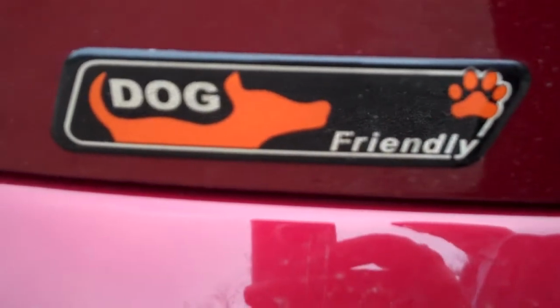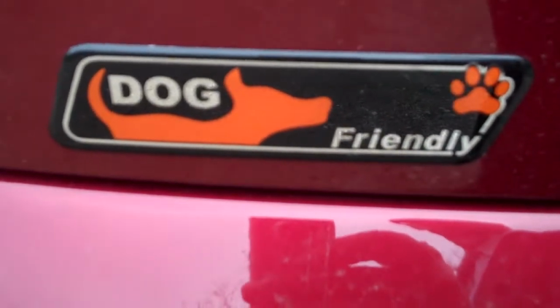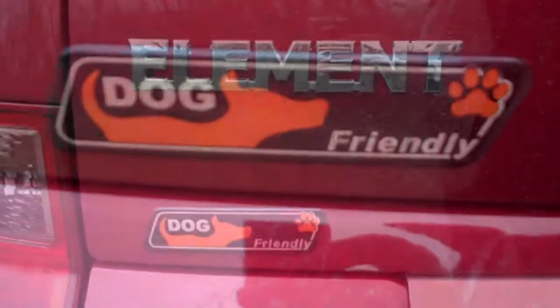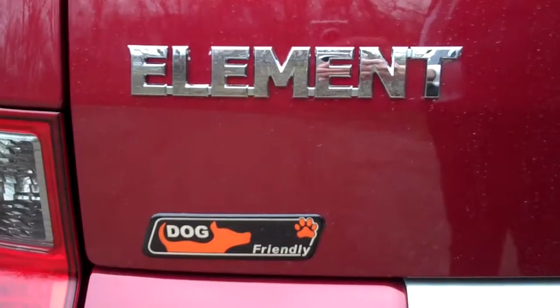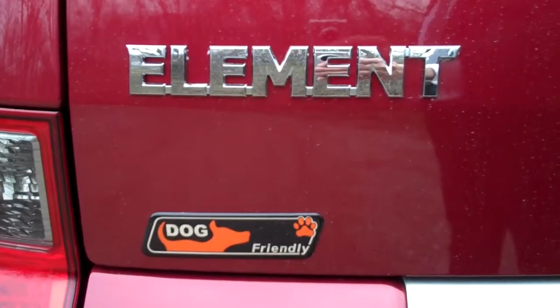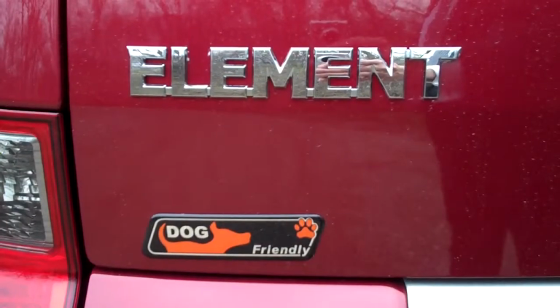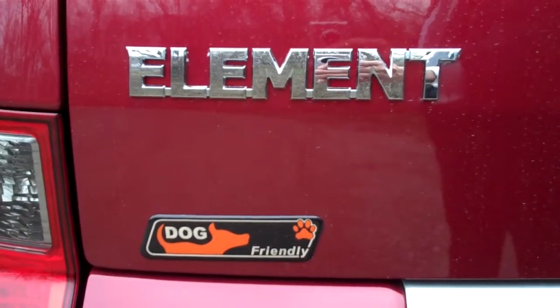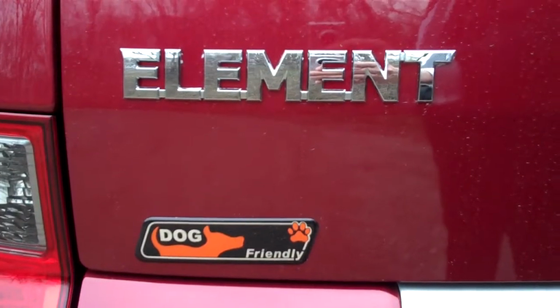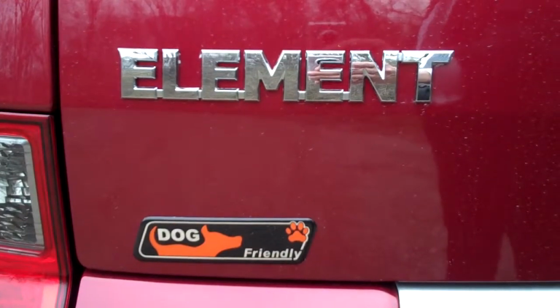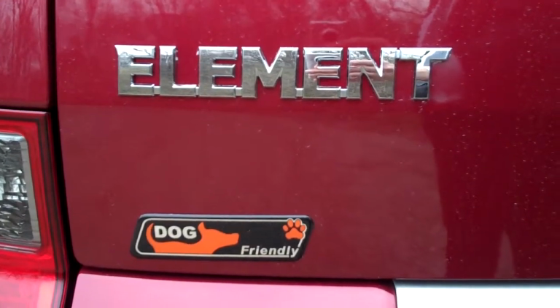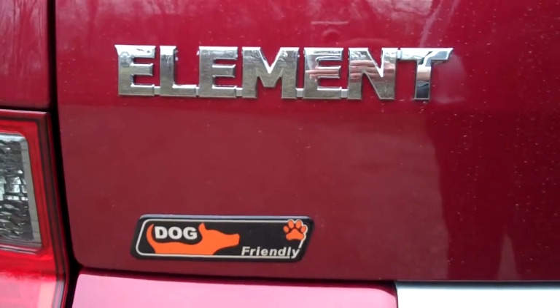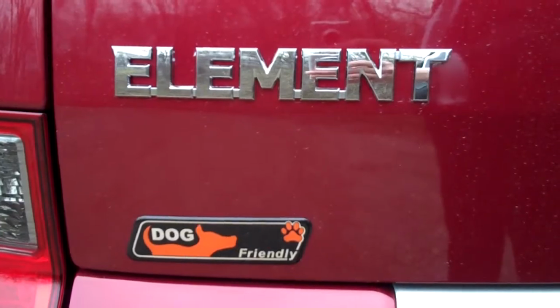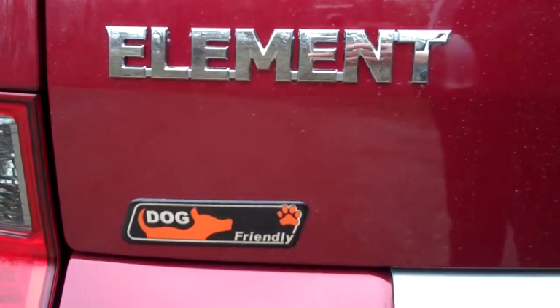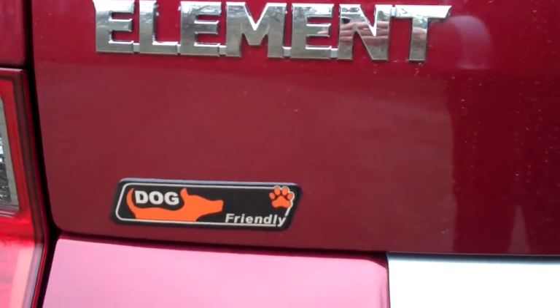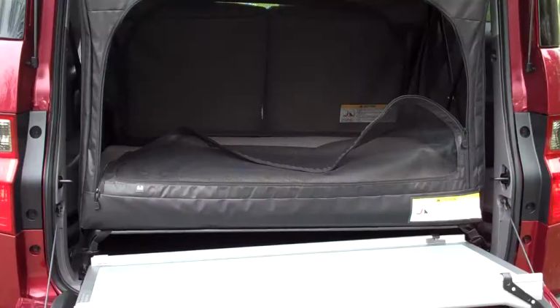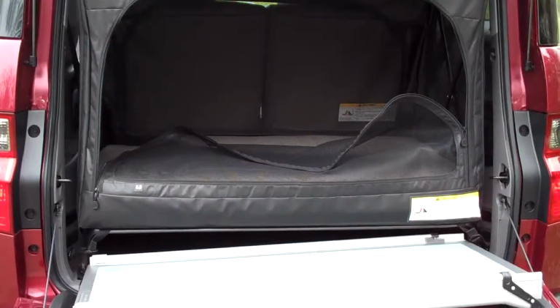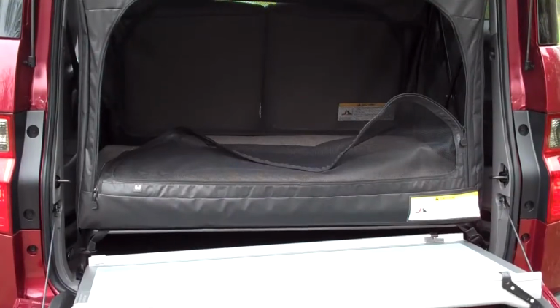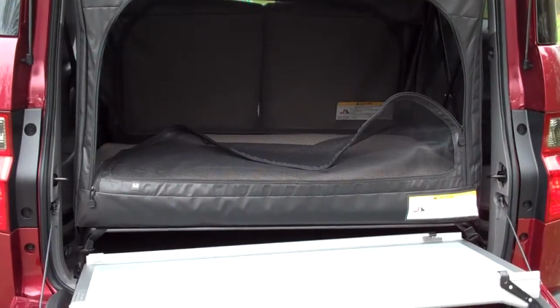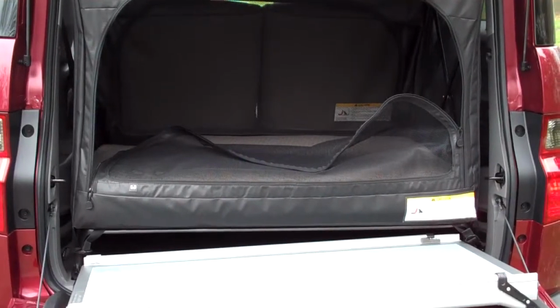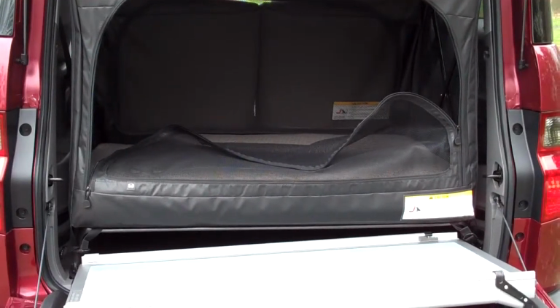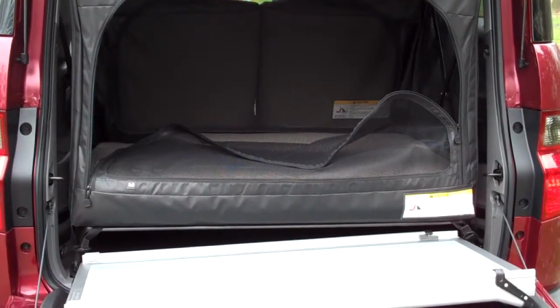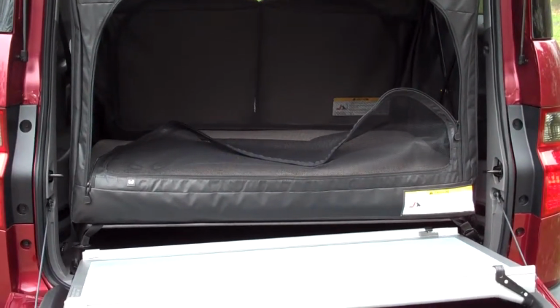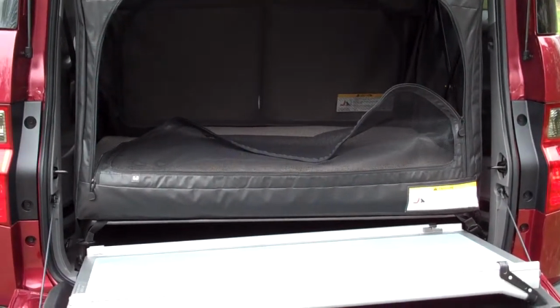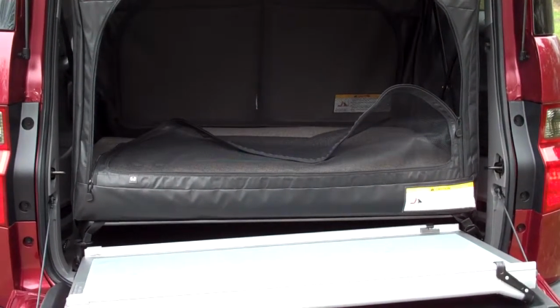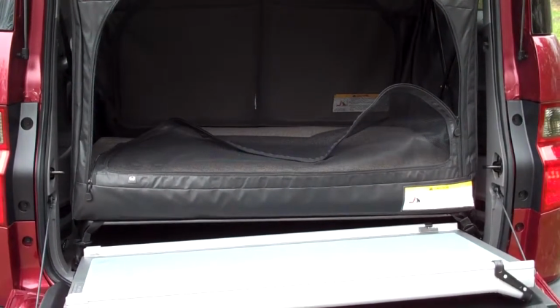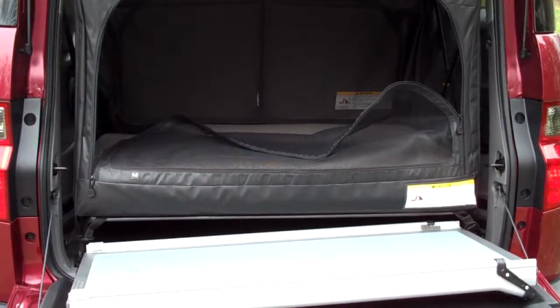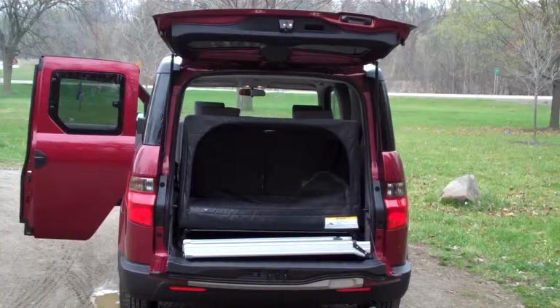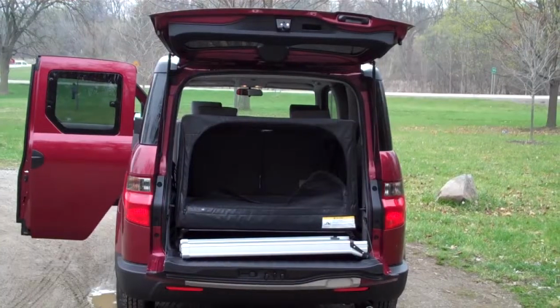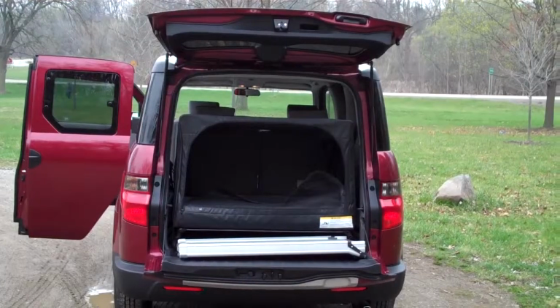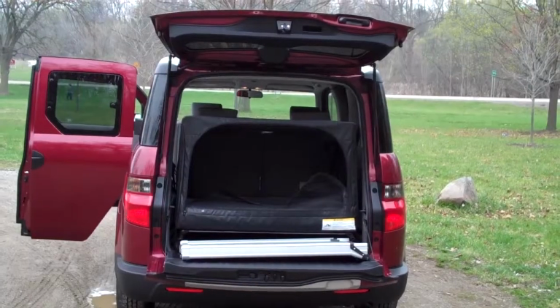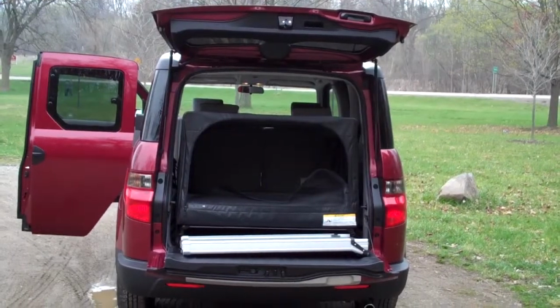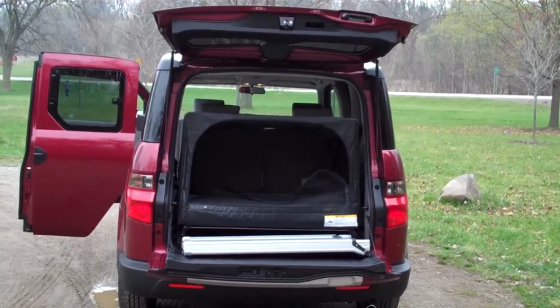So what makes this version of the Element dog-friendly? Part of it is the ramp and the dog carrier in the back, complete with pad and water dish.